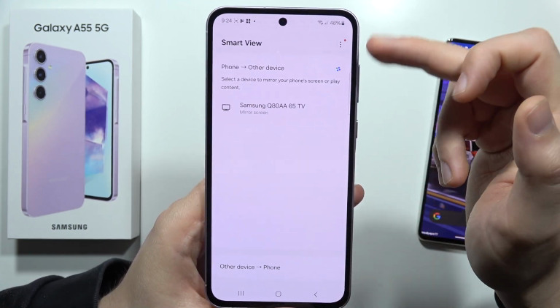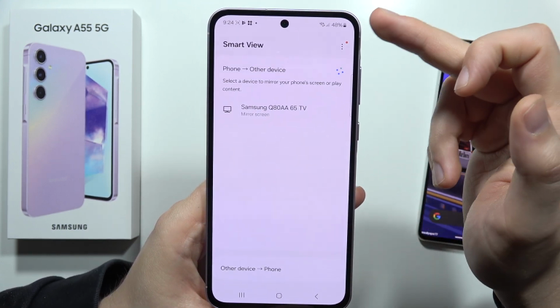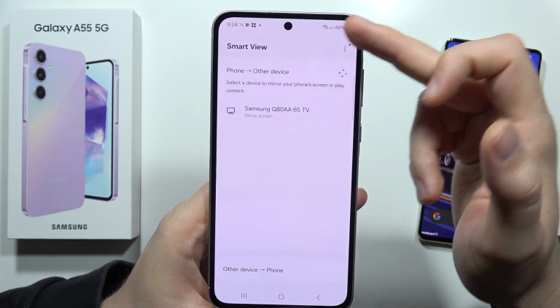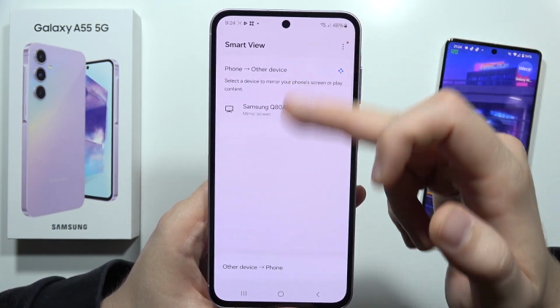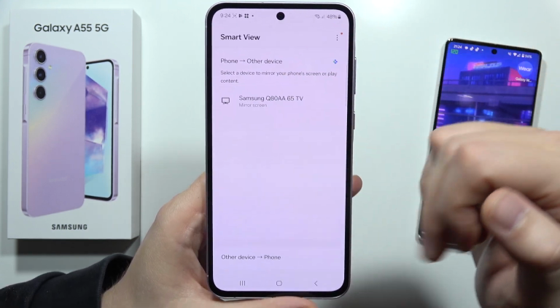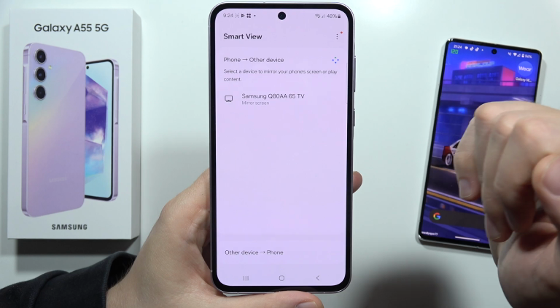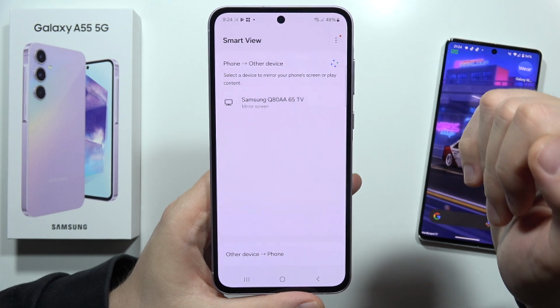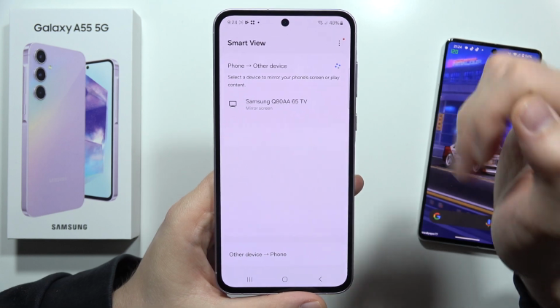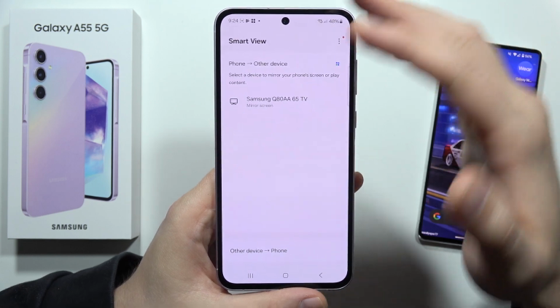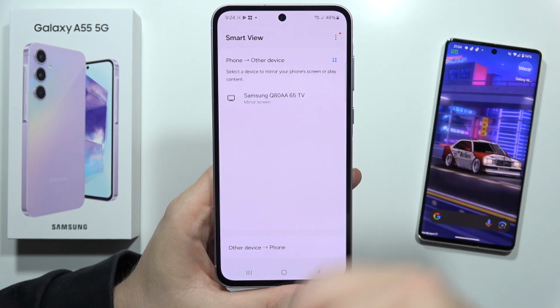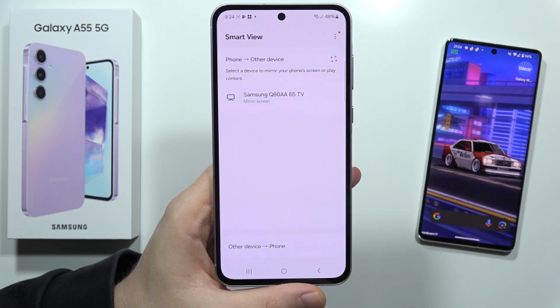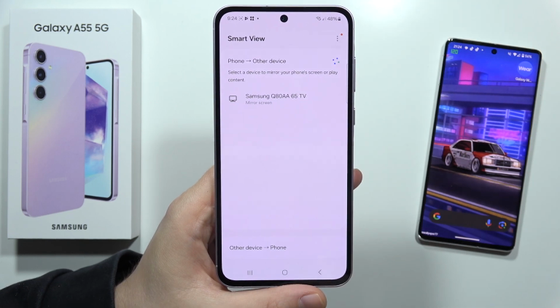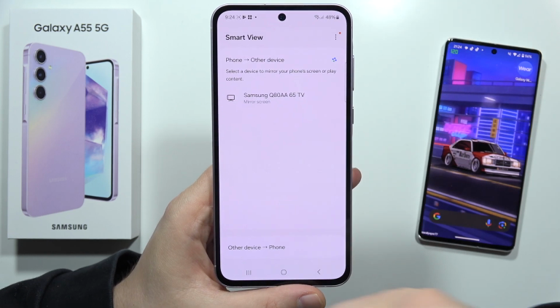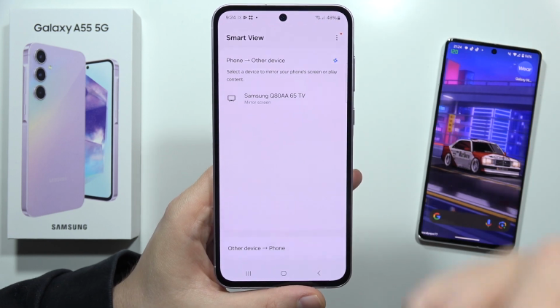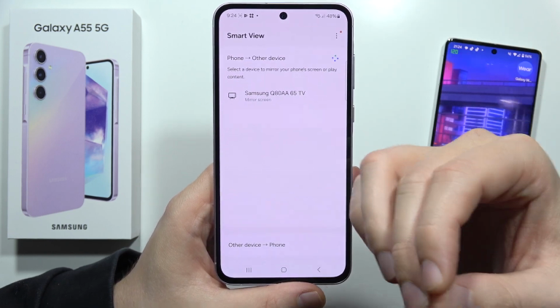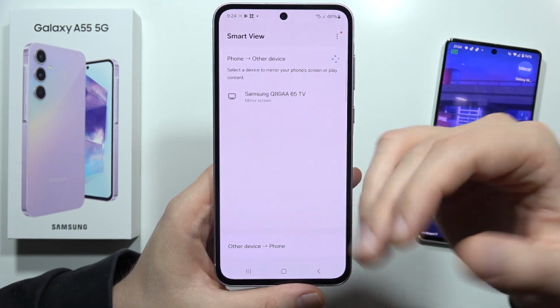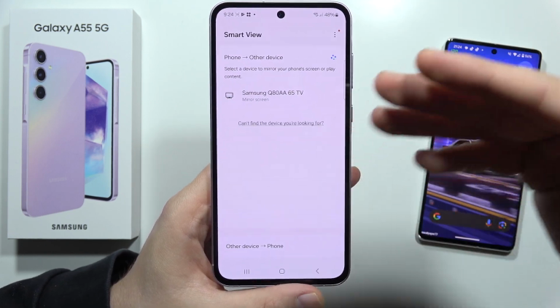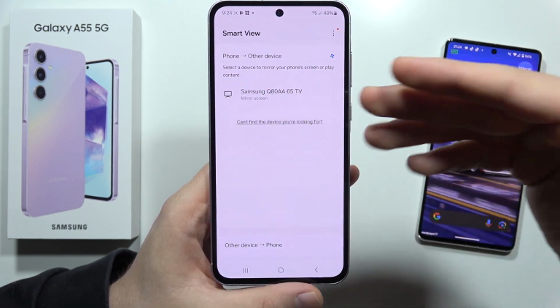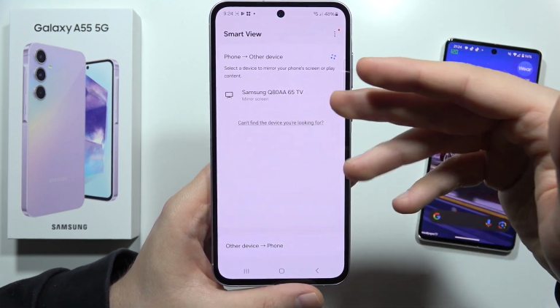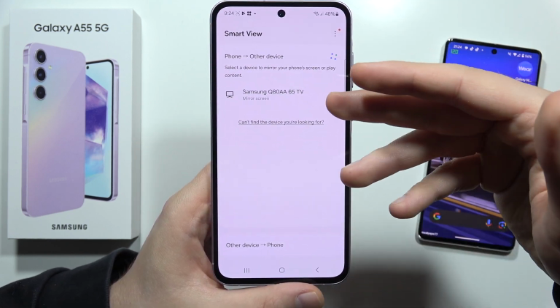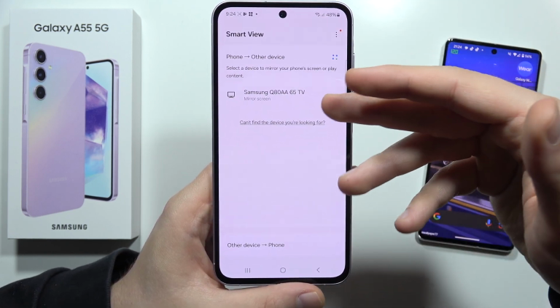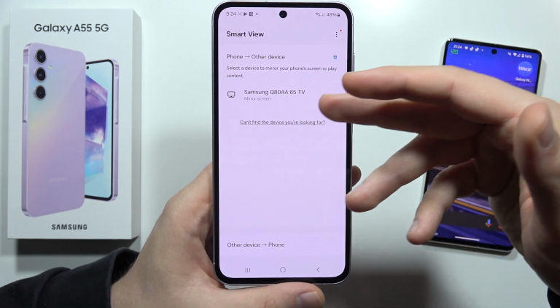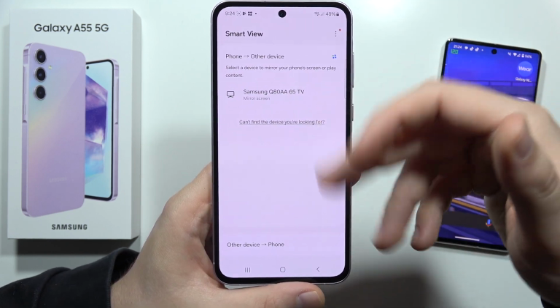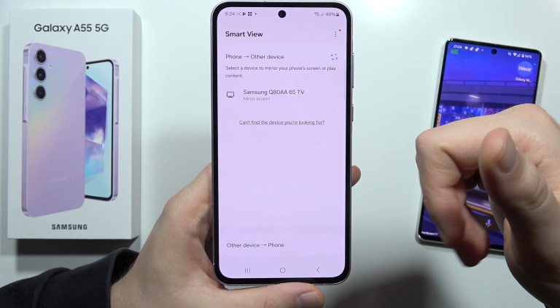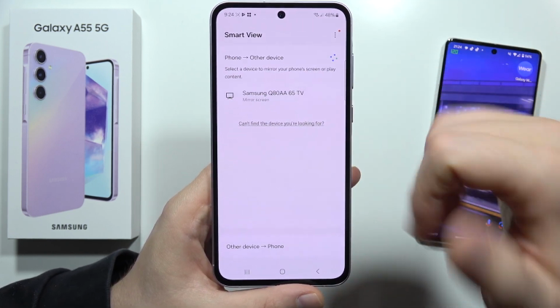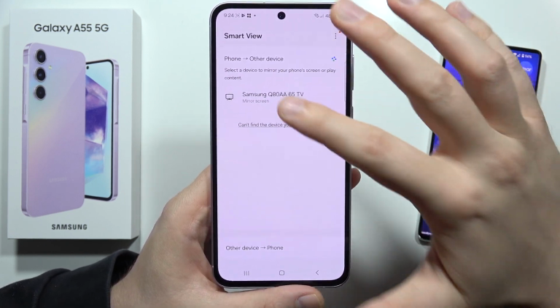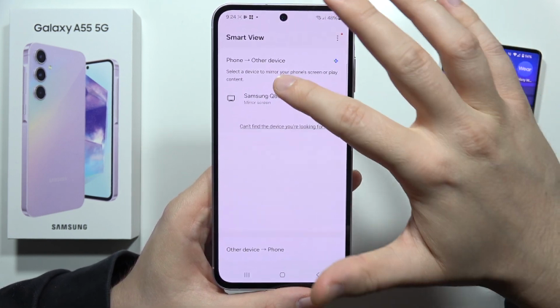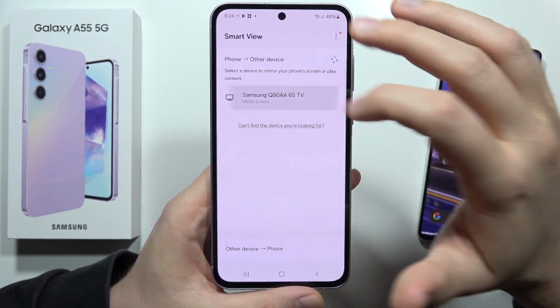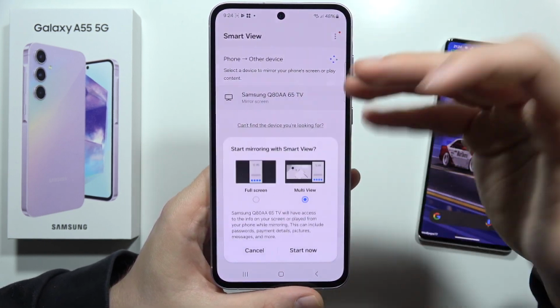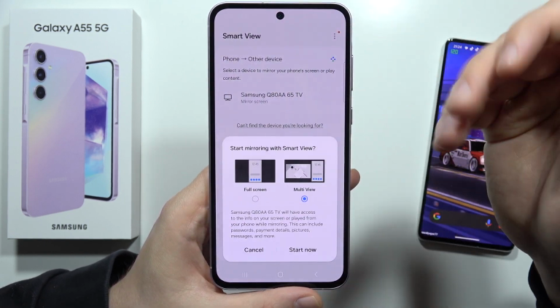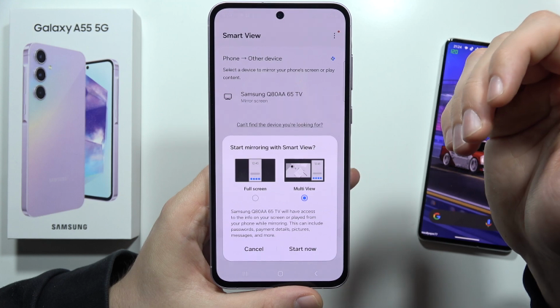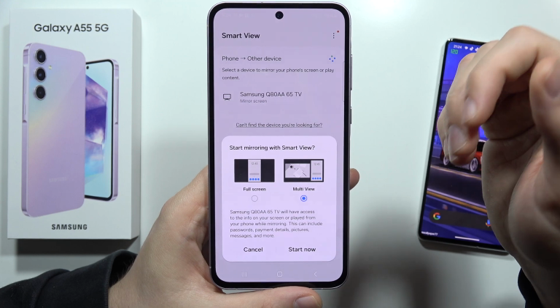Now your device is looking for nearby devices. In my case, I've got a Samsung TV, so I just click on it once.